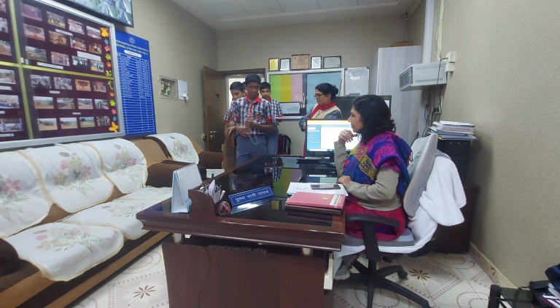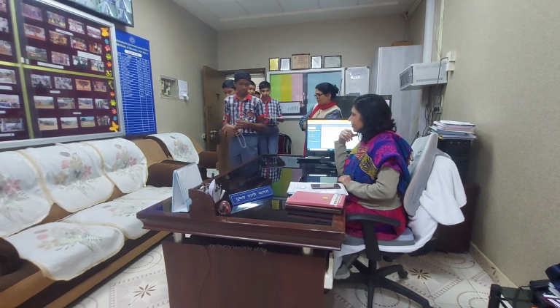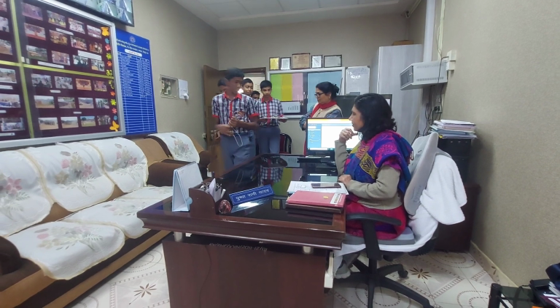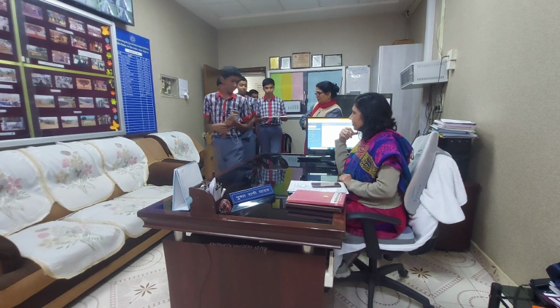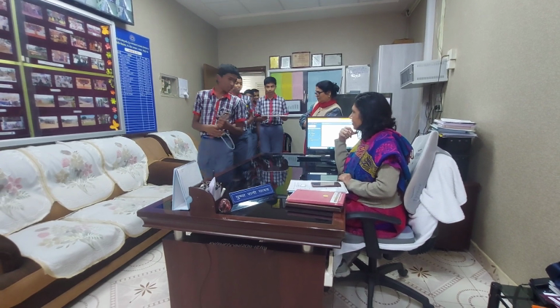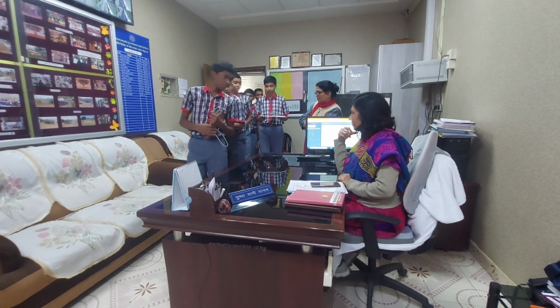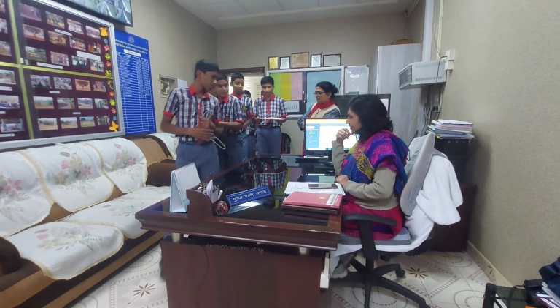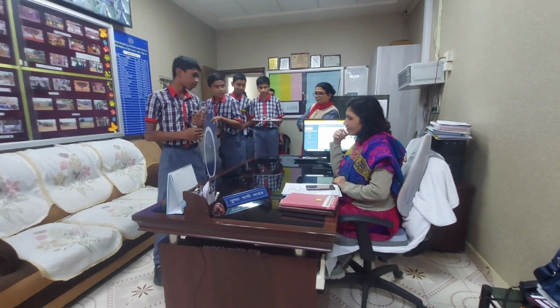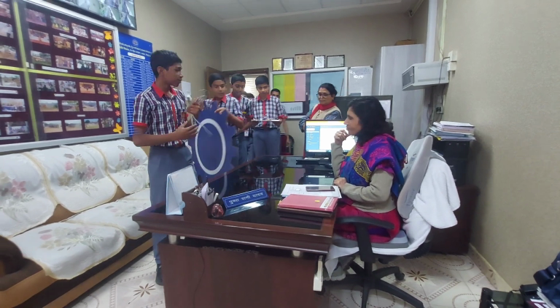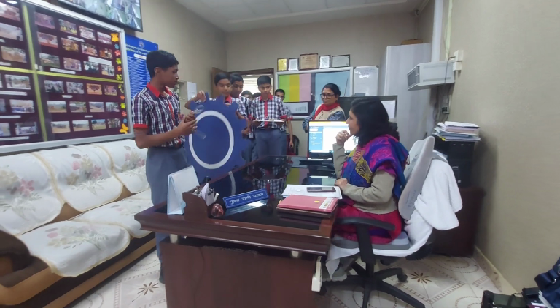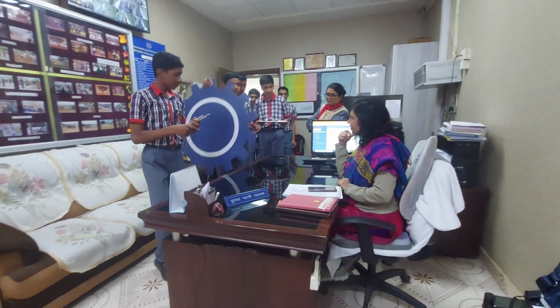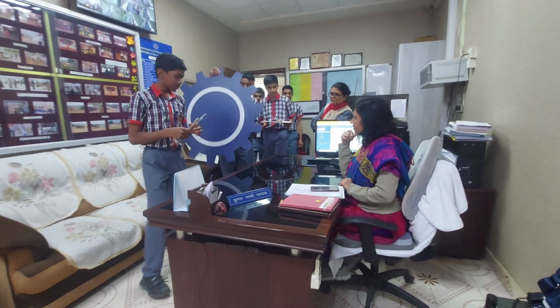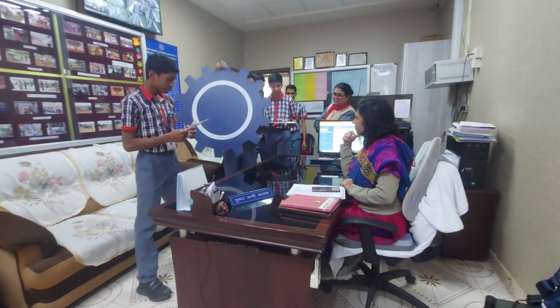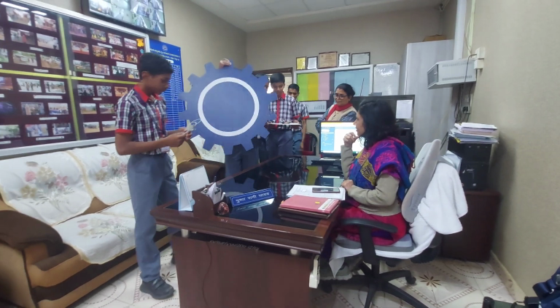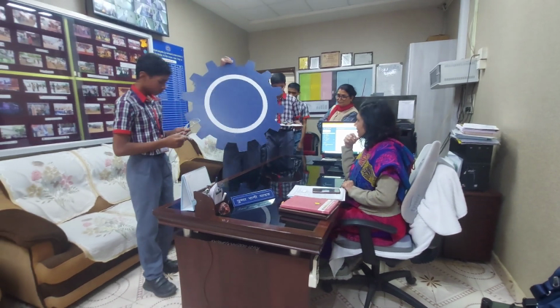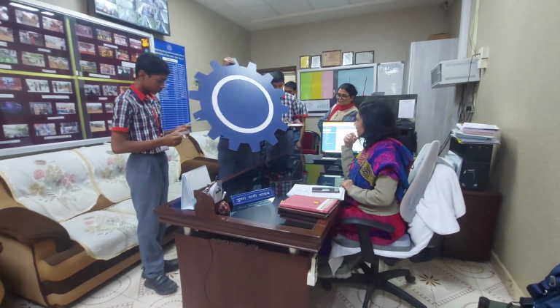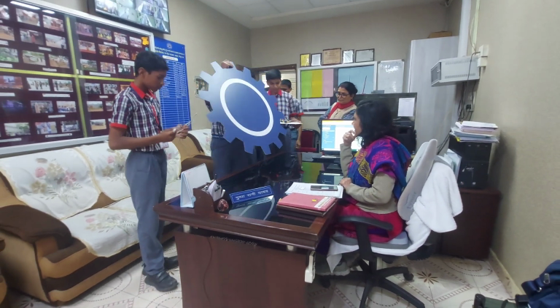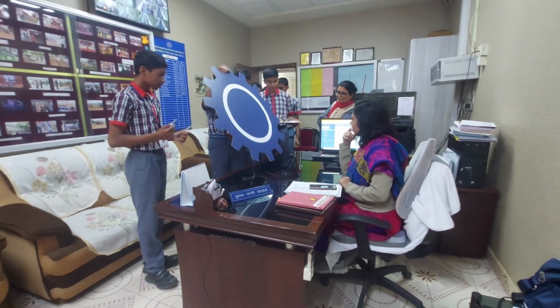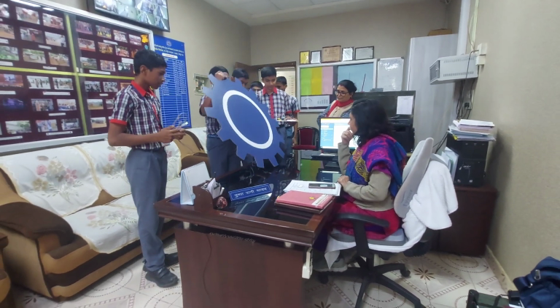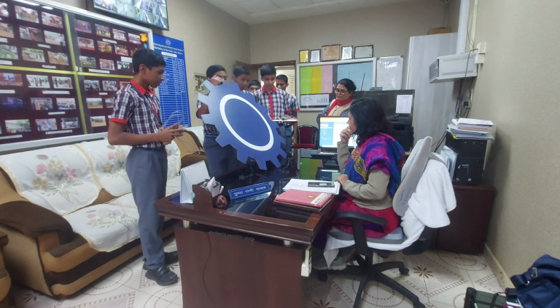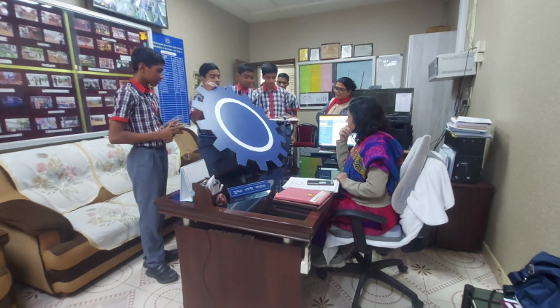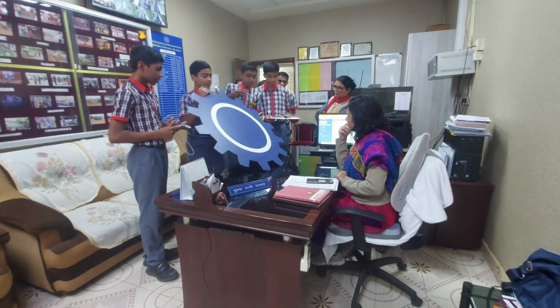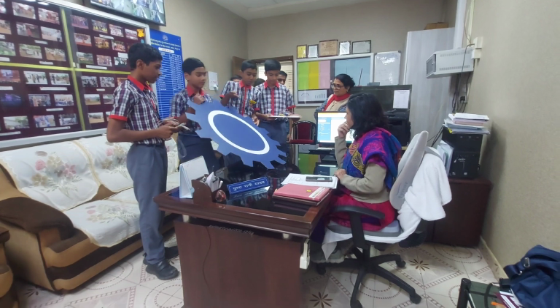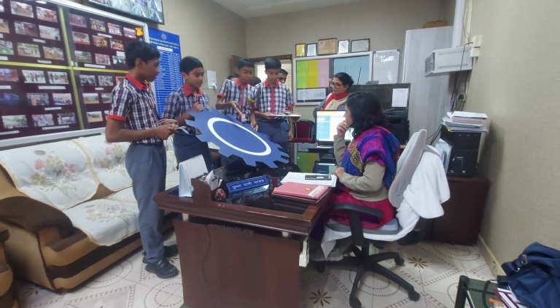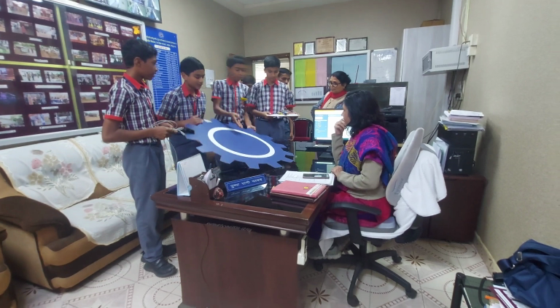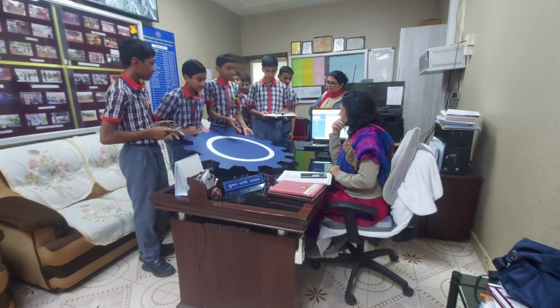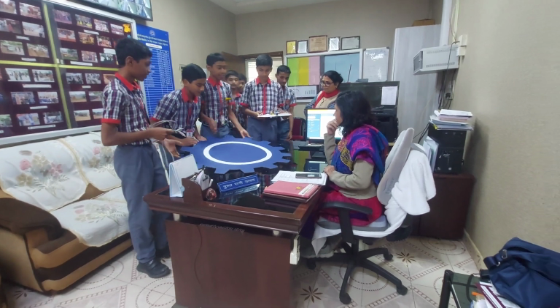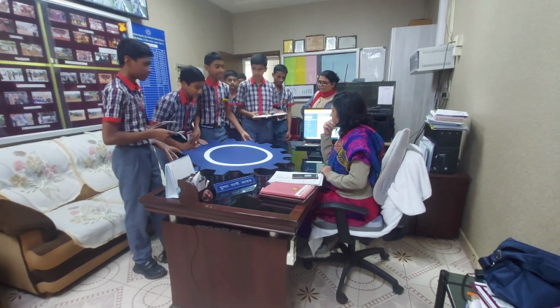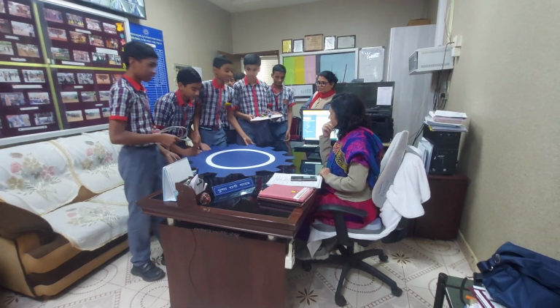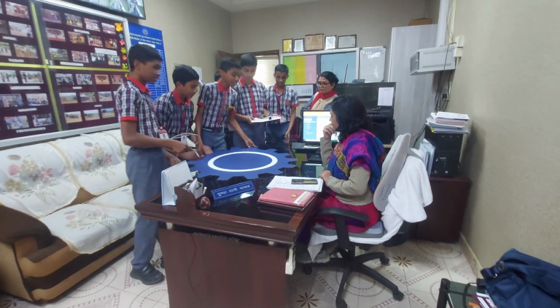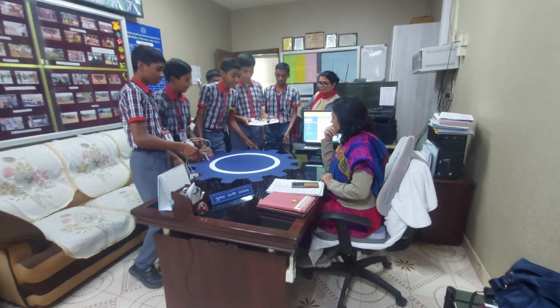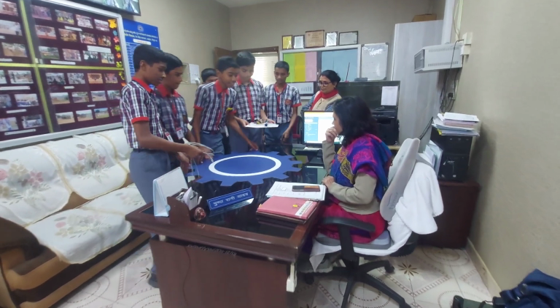Good afternoon, good afternoon. Welcome to the project — Ultrasonic Radar.